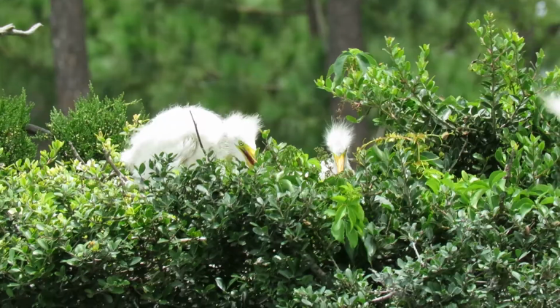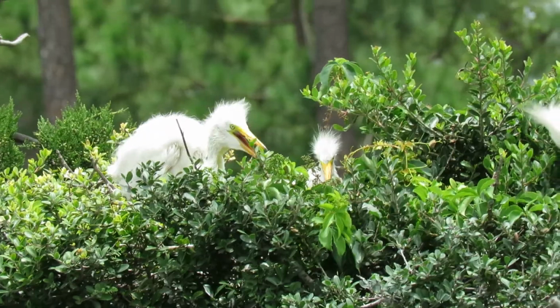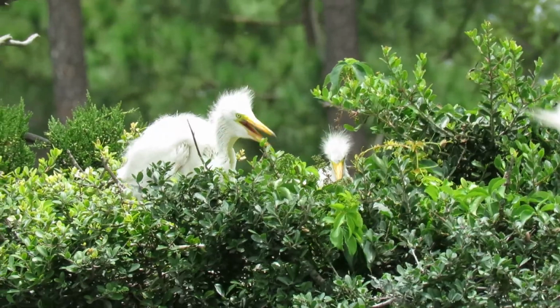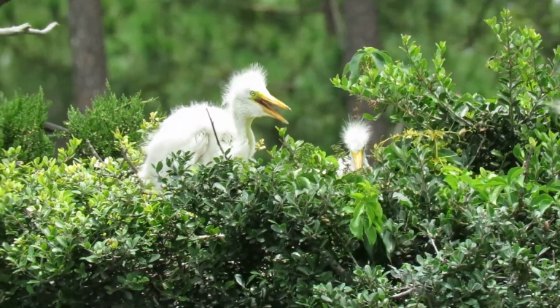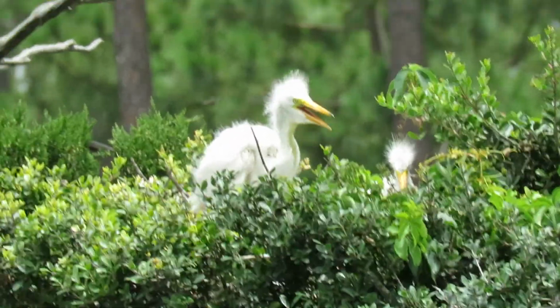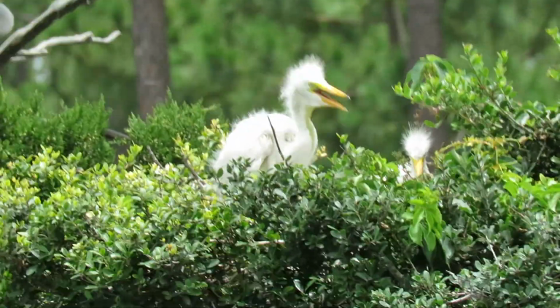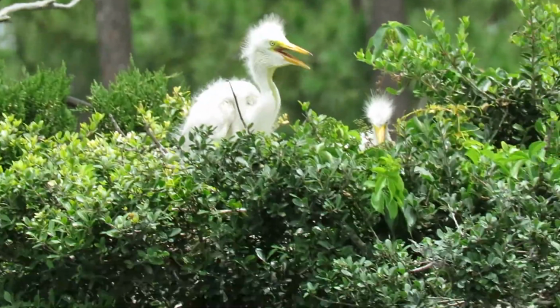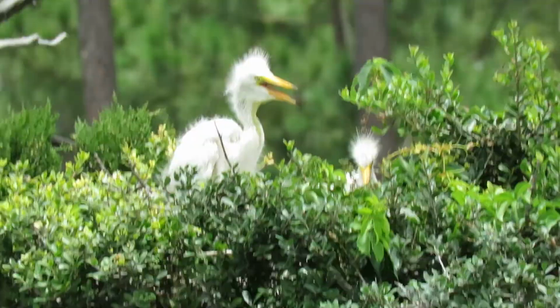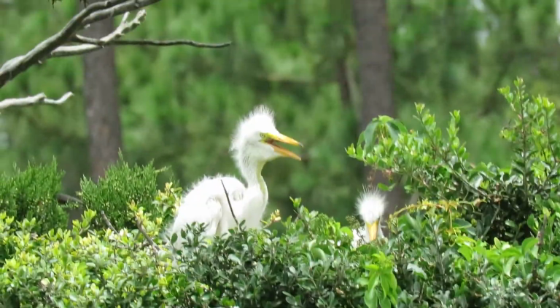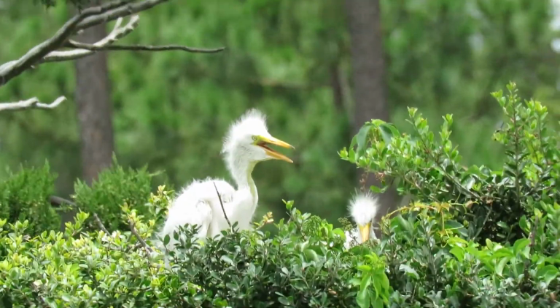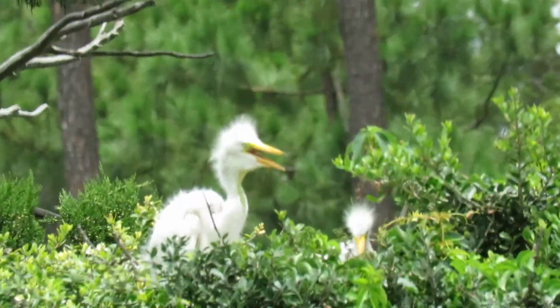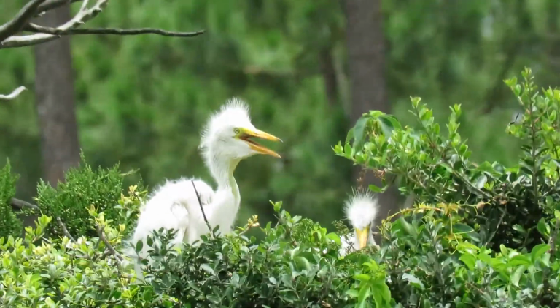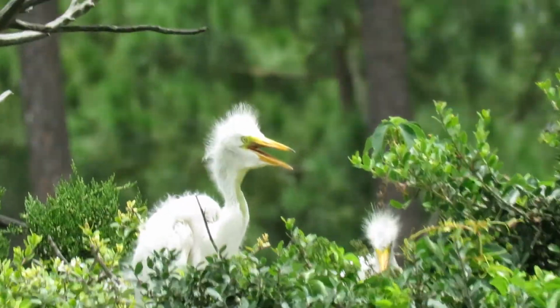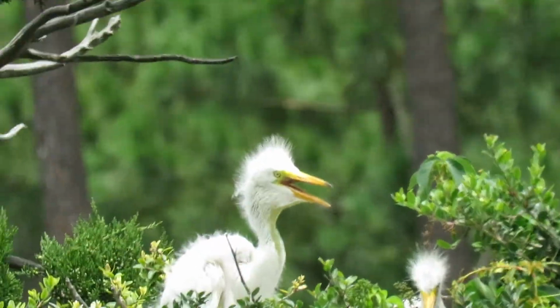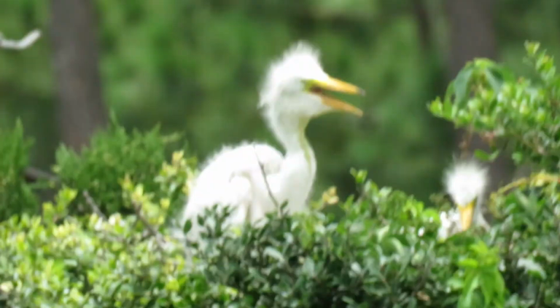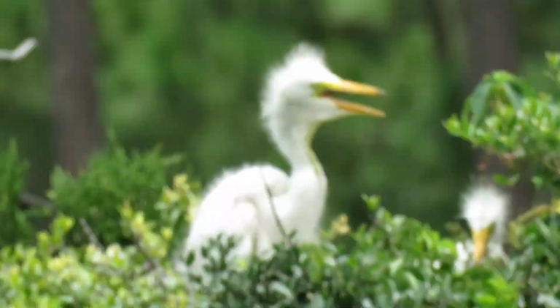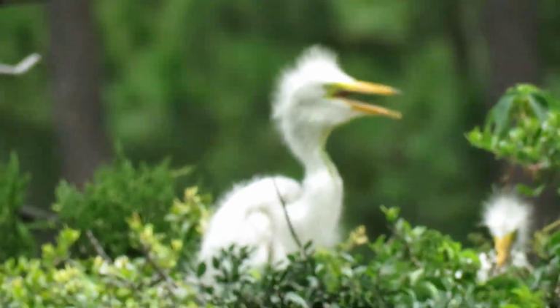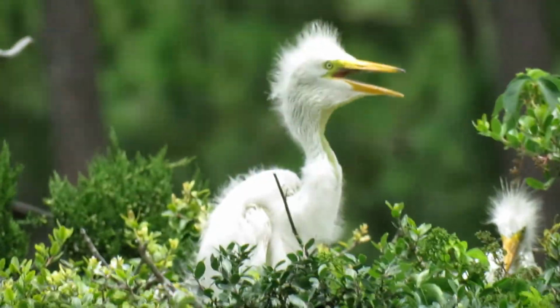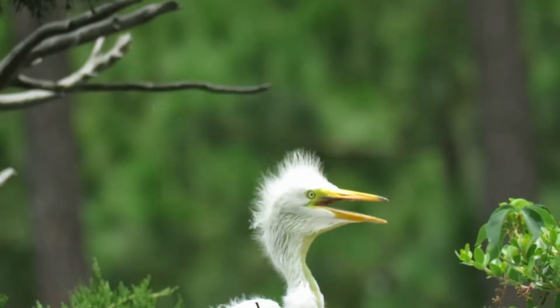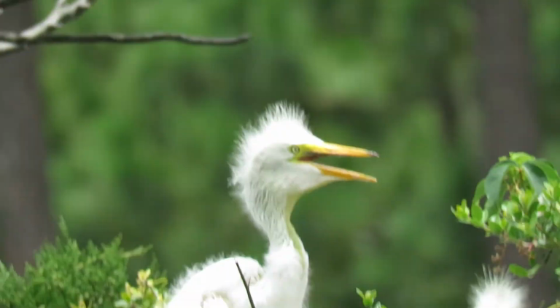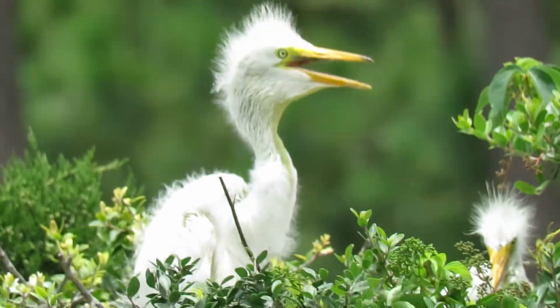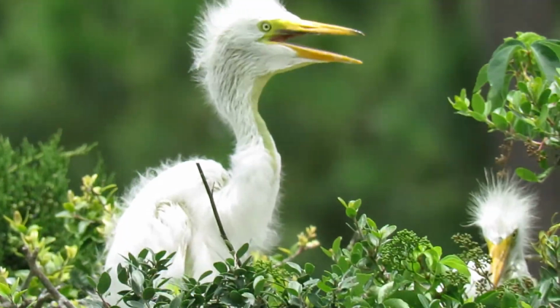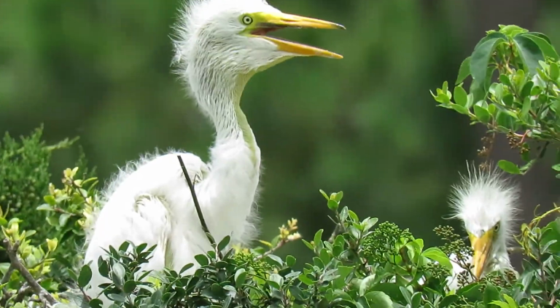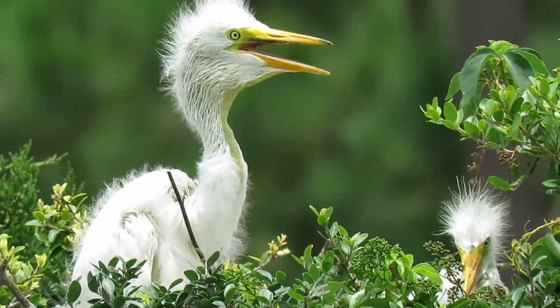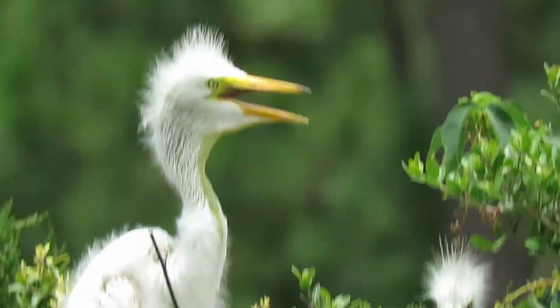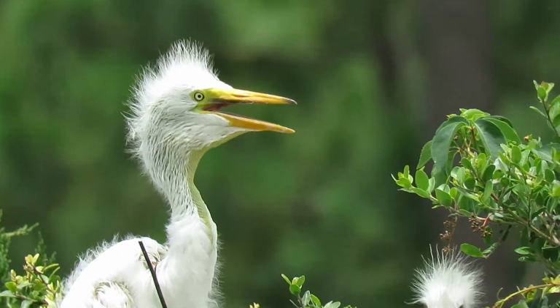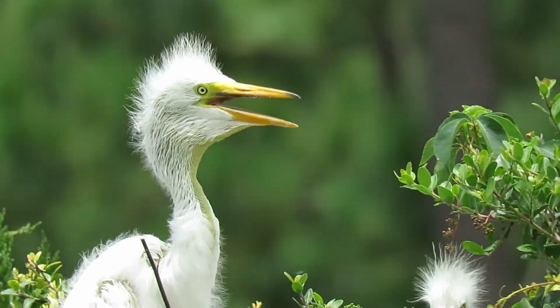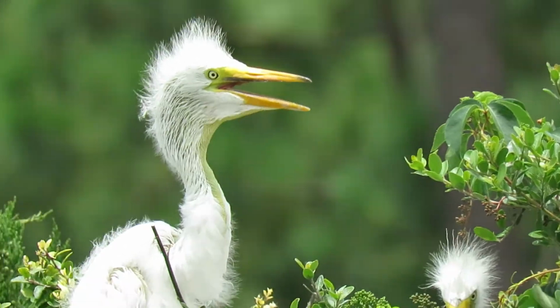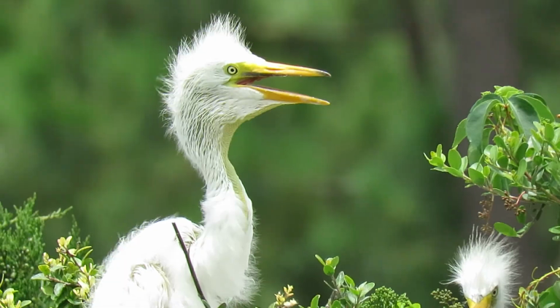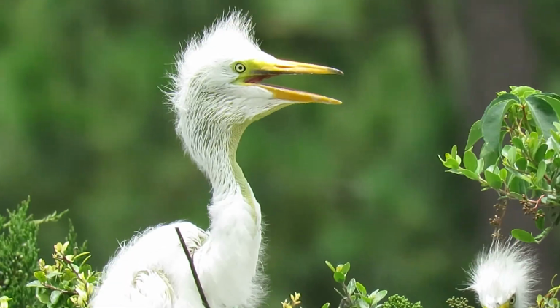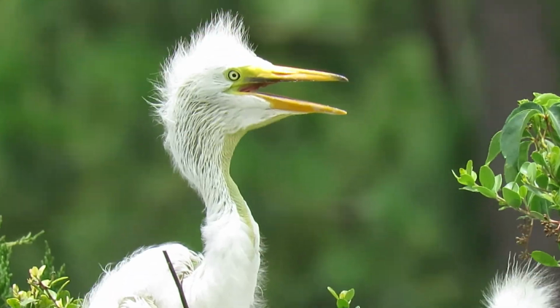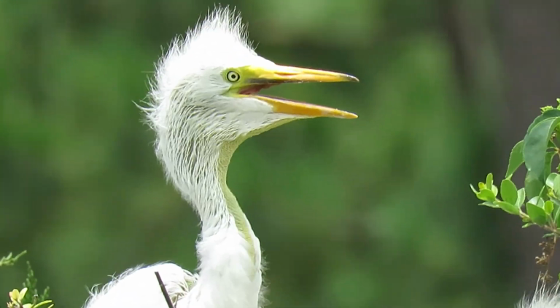Look at the tiny baby. So these are the smallest birds. These are the last birds to be born here.